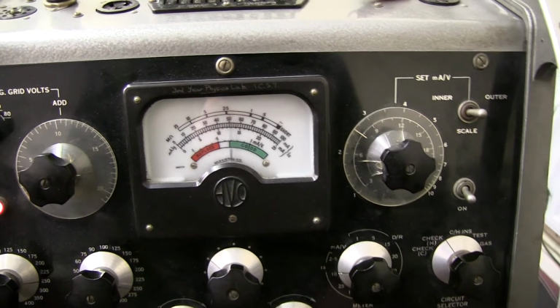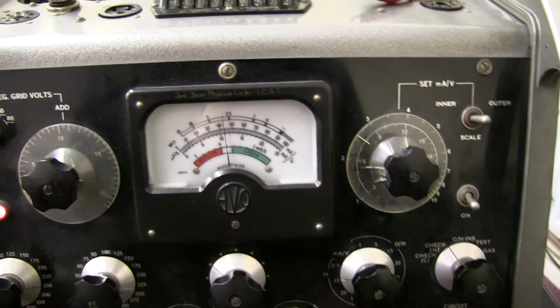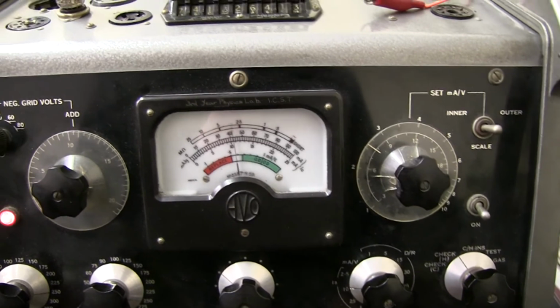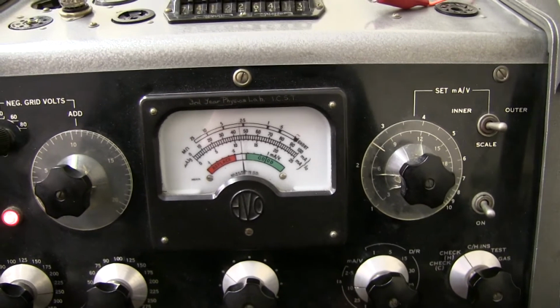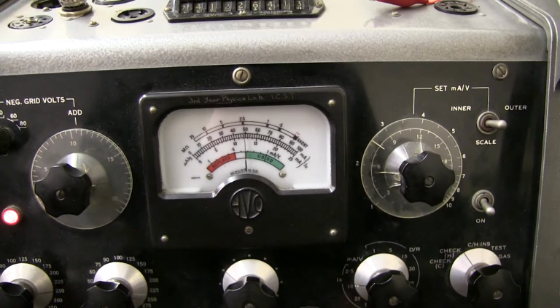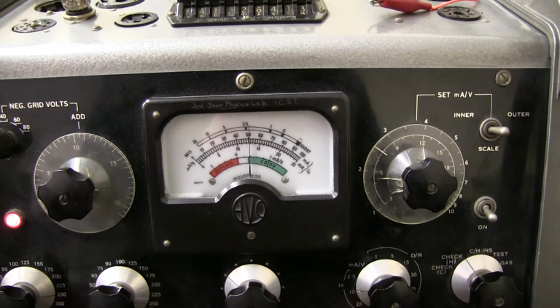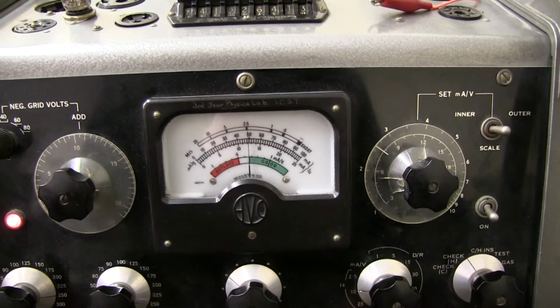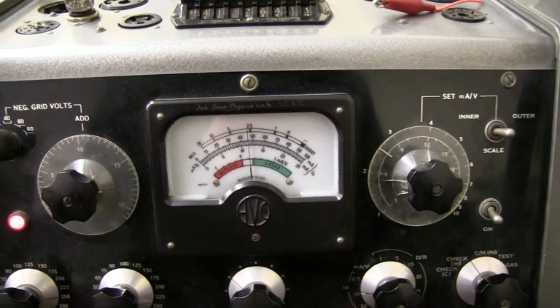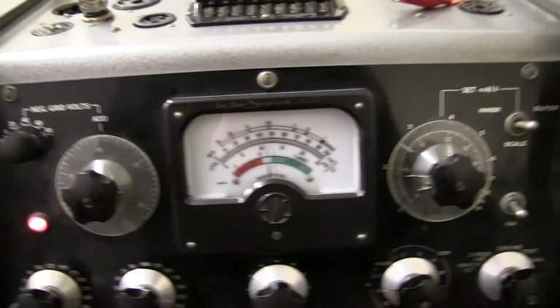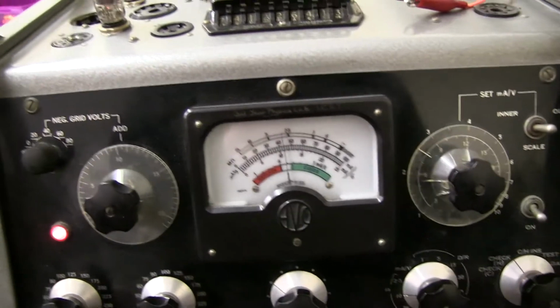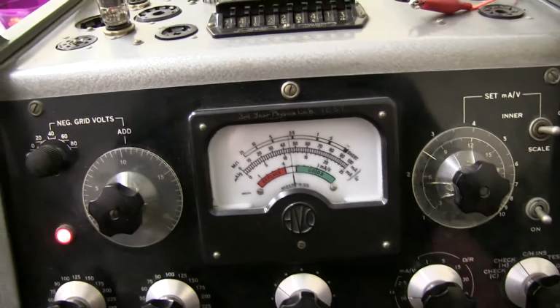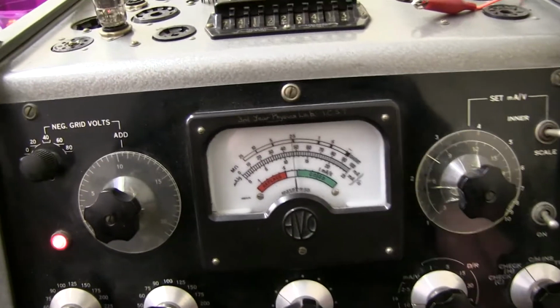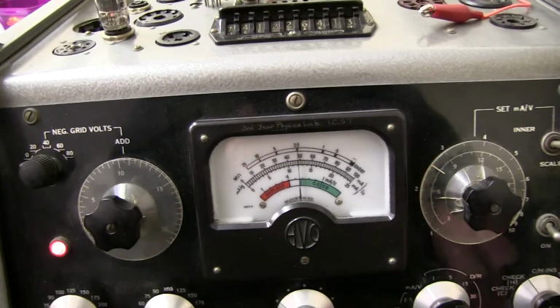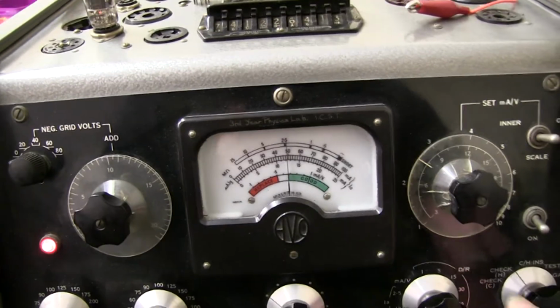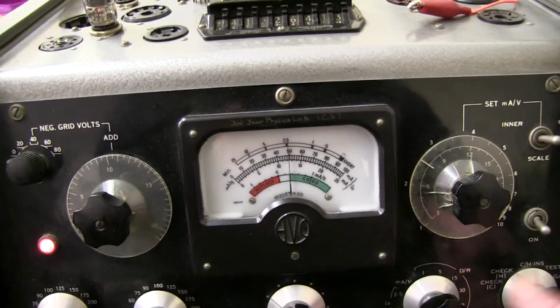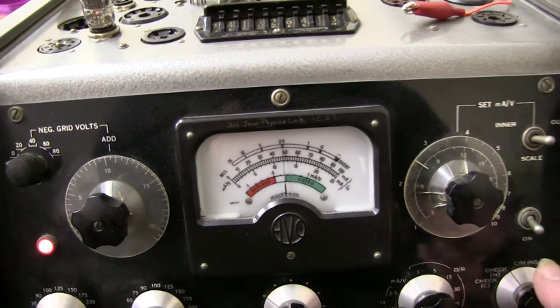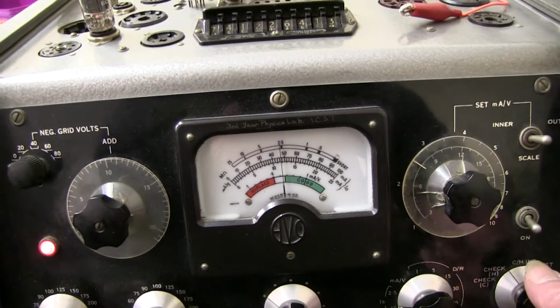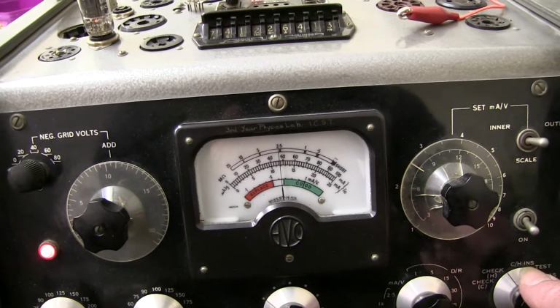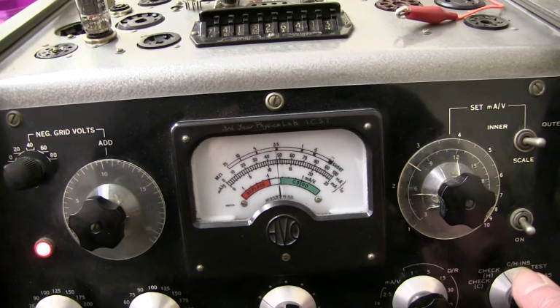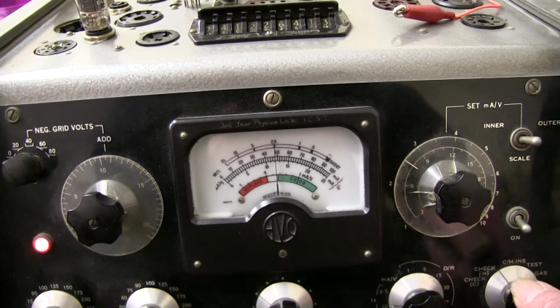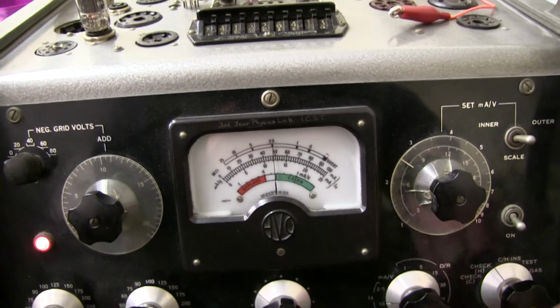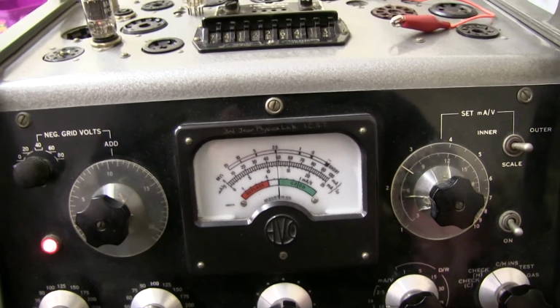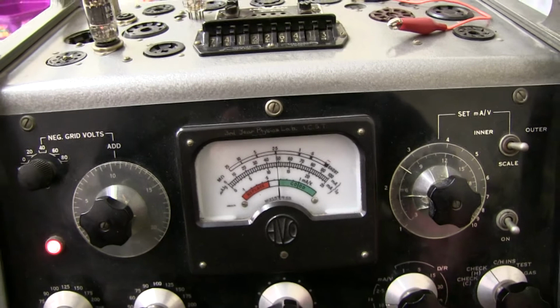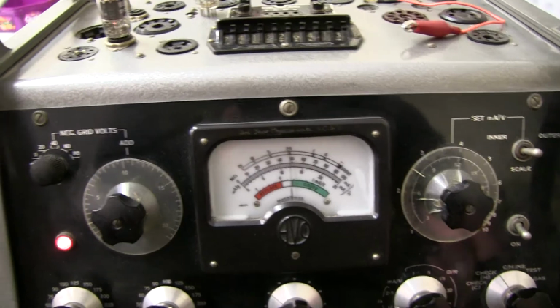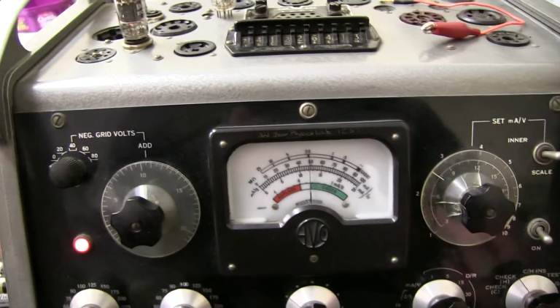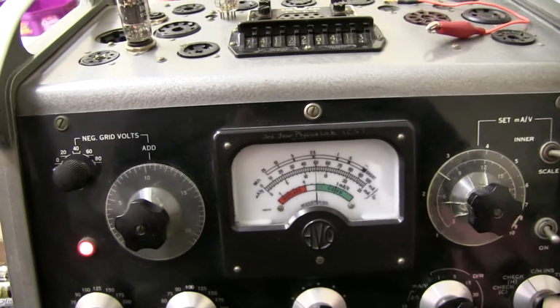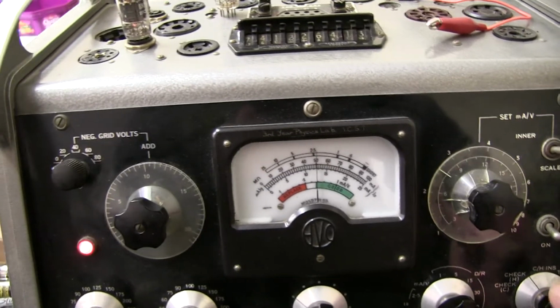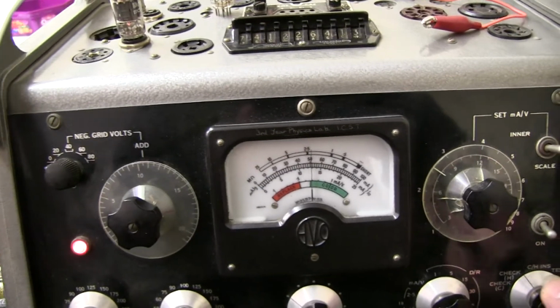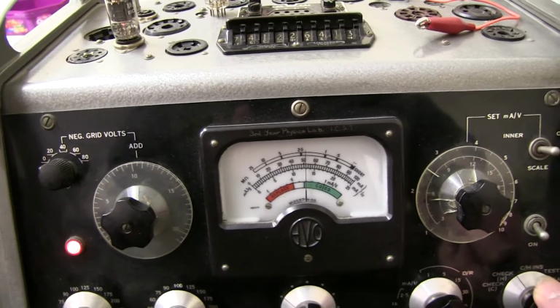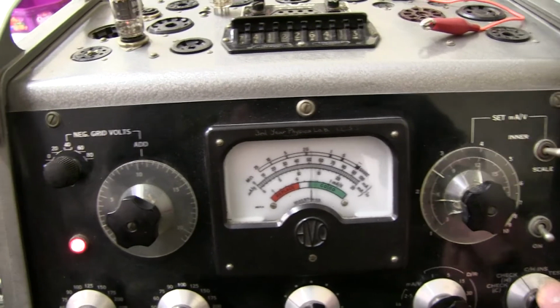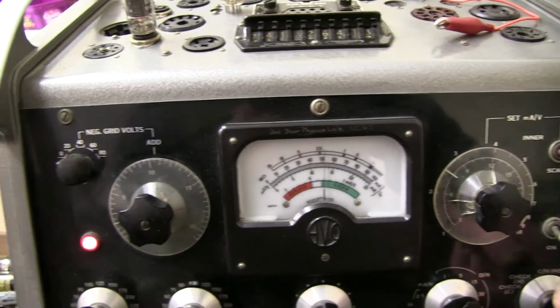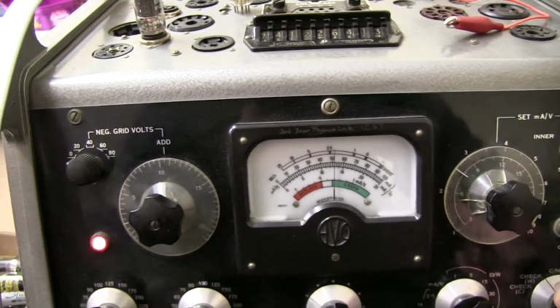It's getting worse and worse now. So even Mullard valves can go noisy.